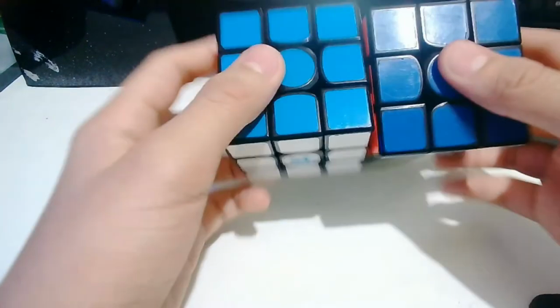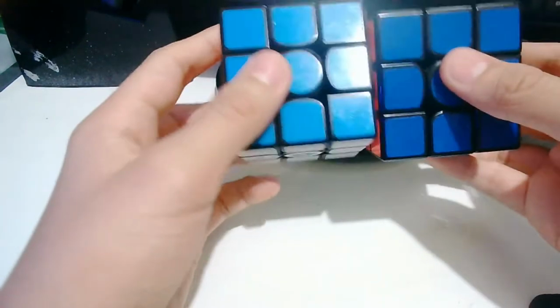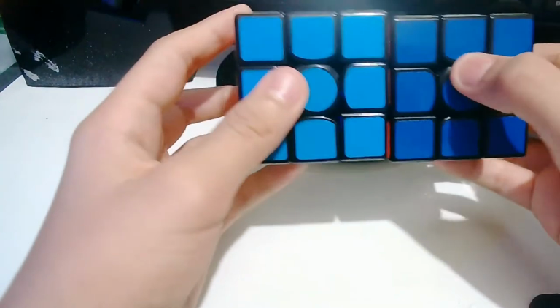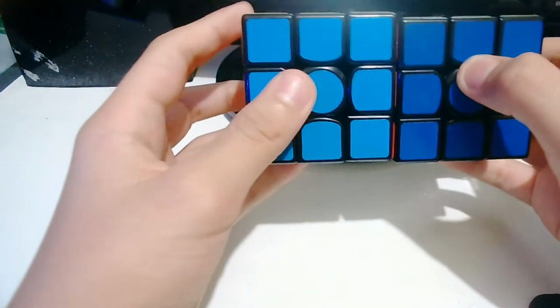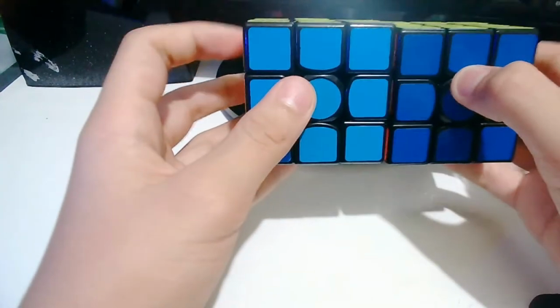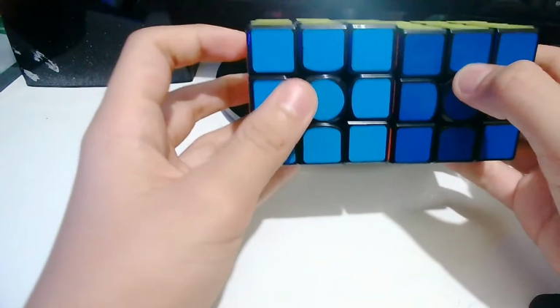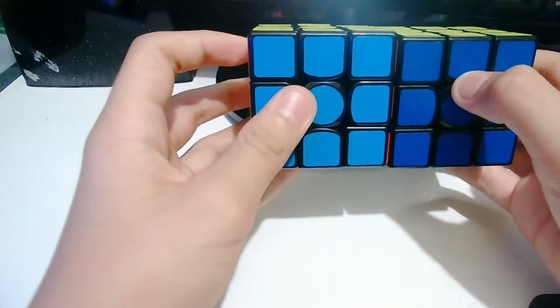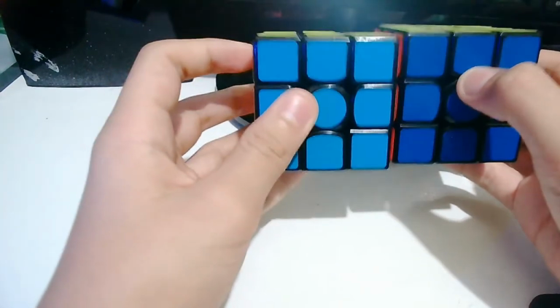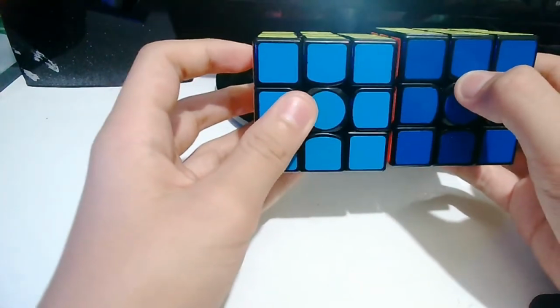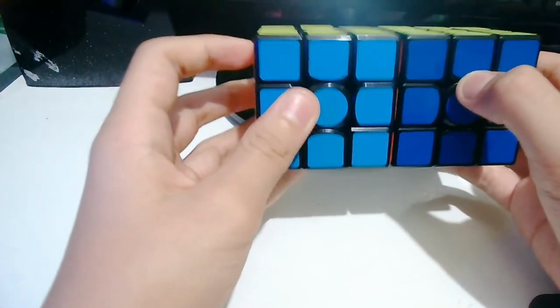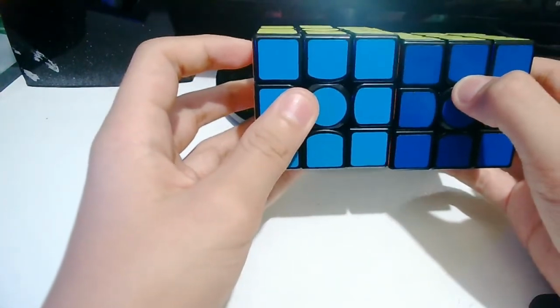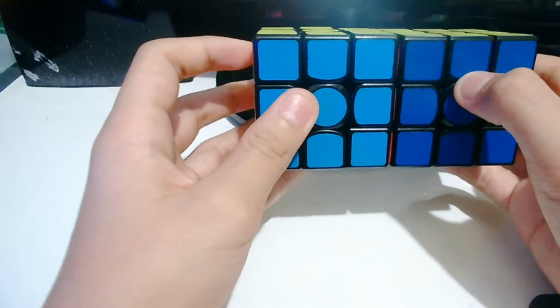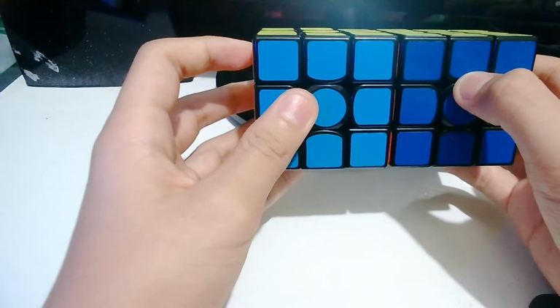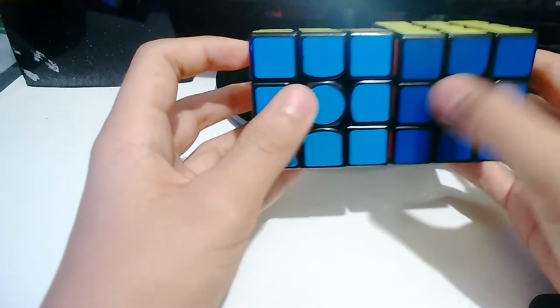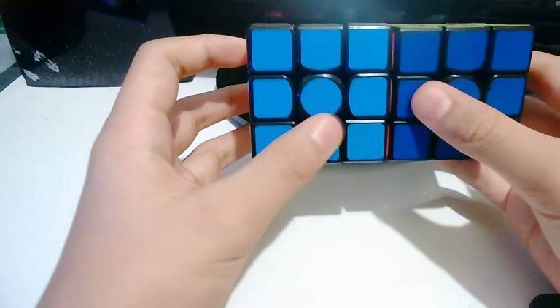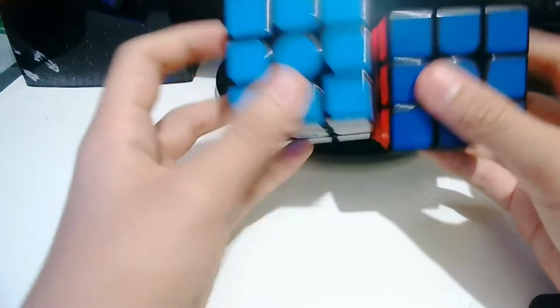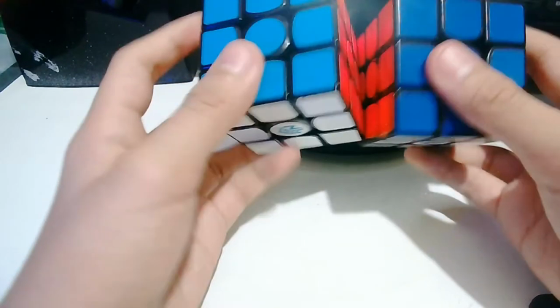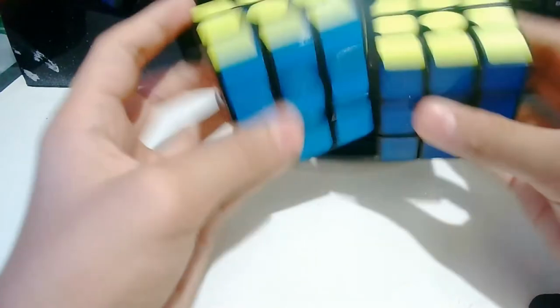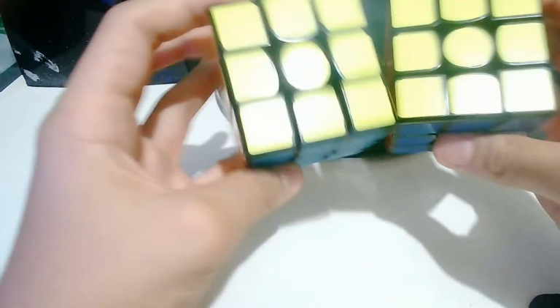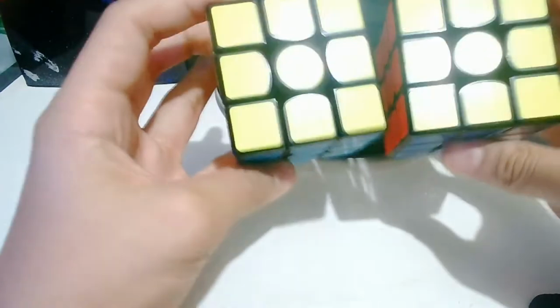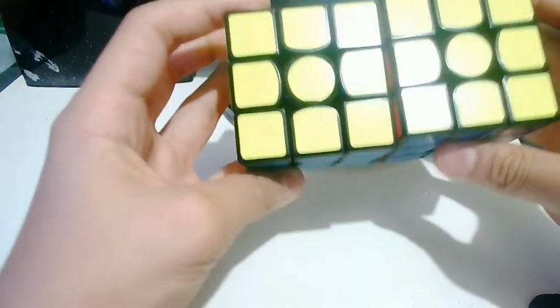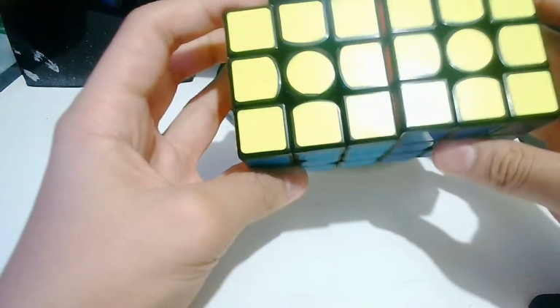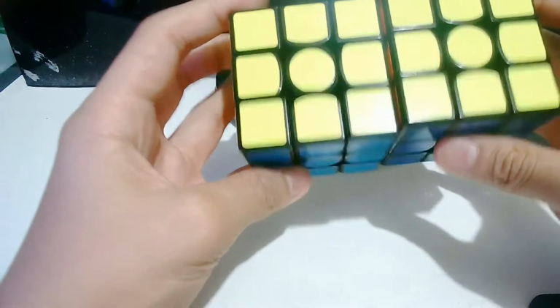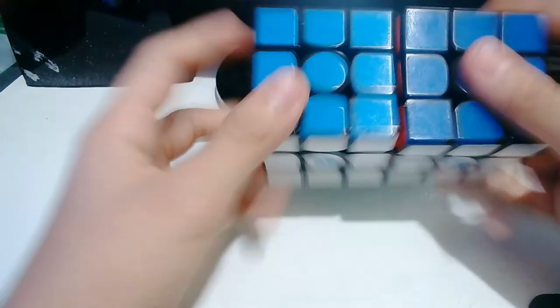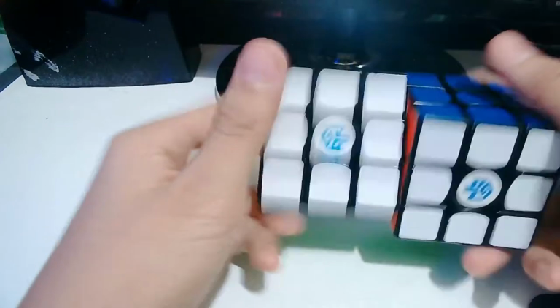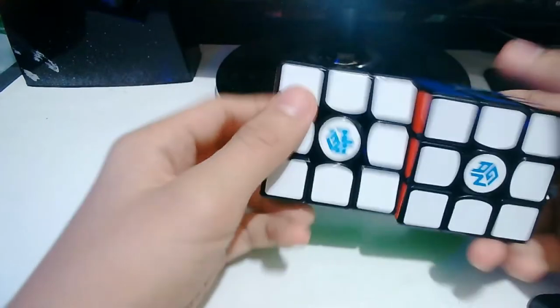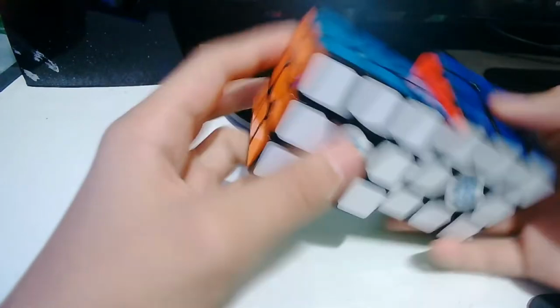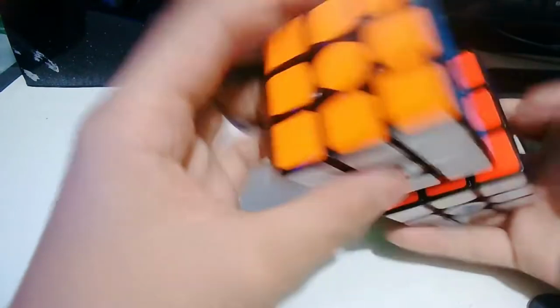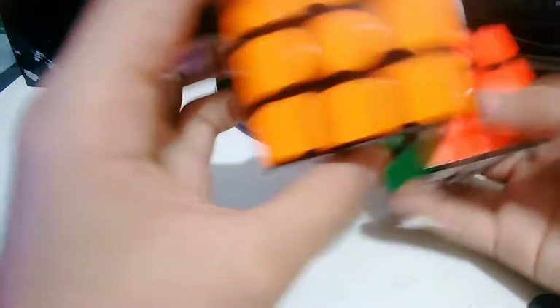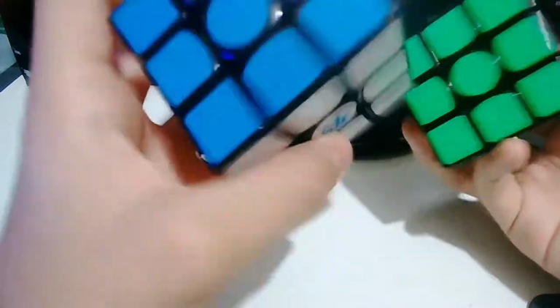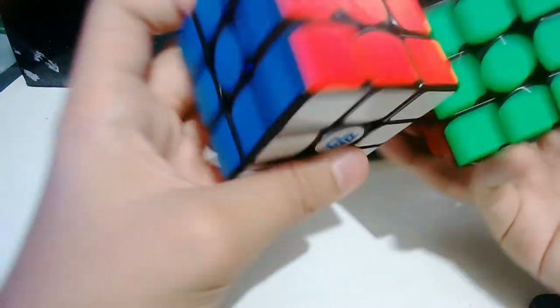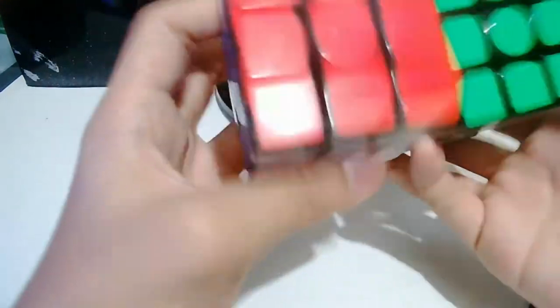The only colors that are matching with the GAN Air are yellow, white, and green.